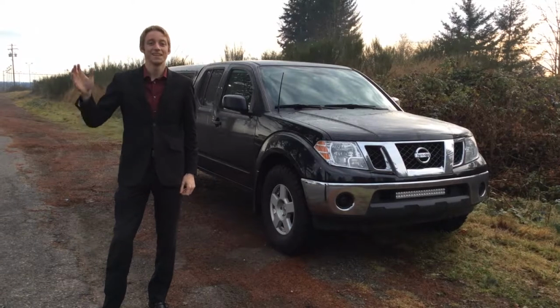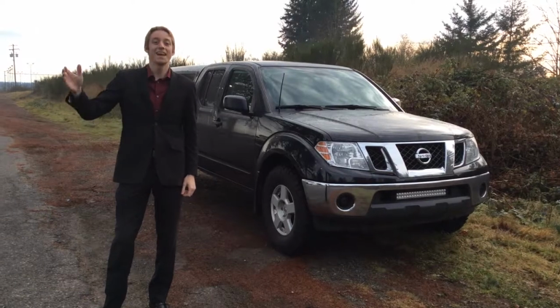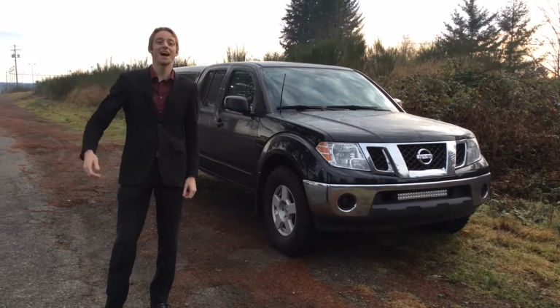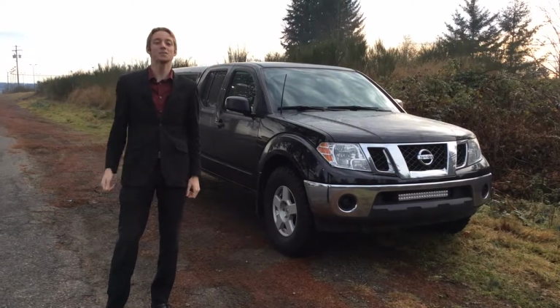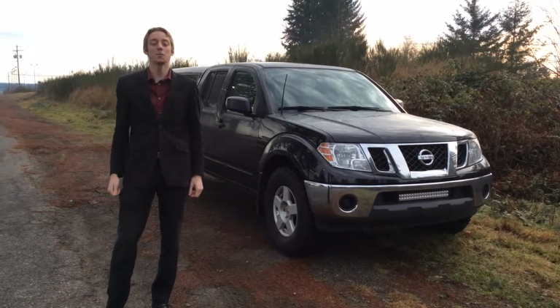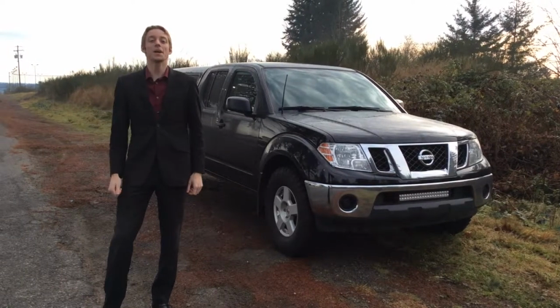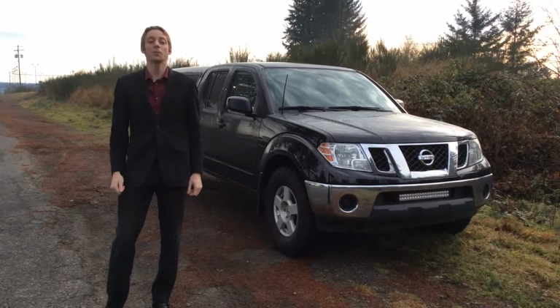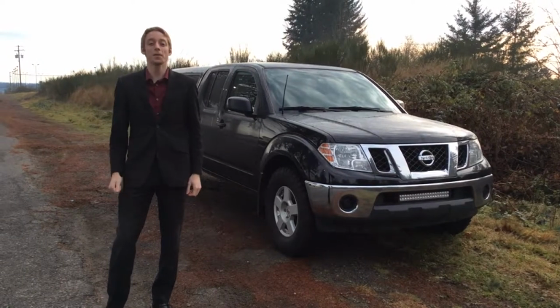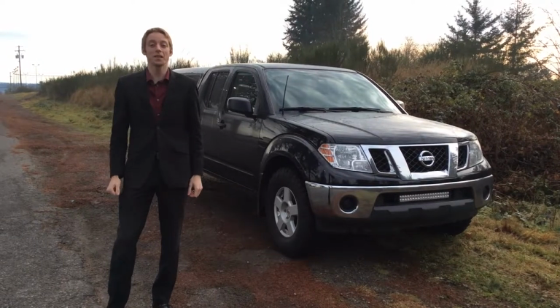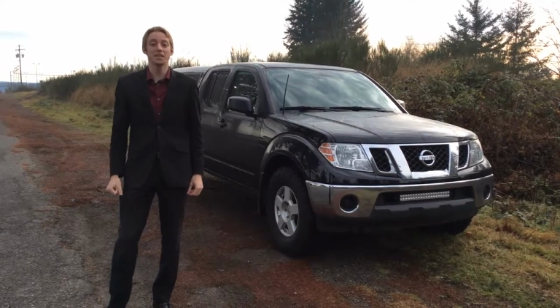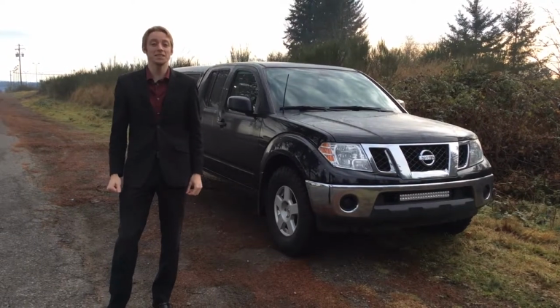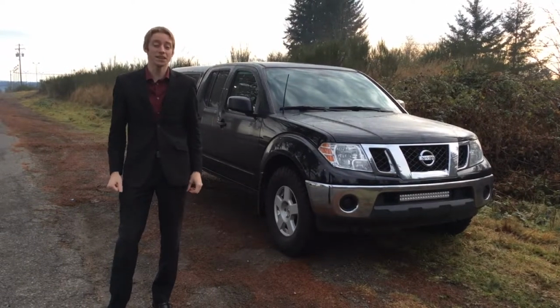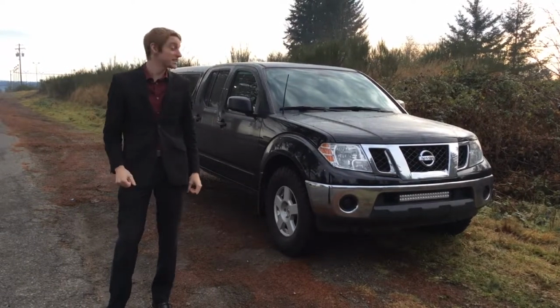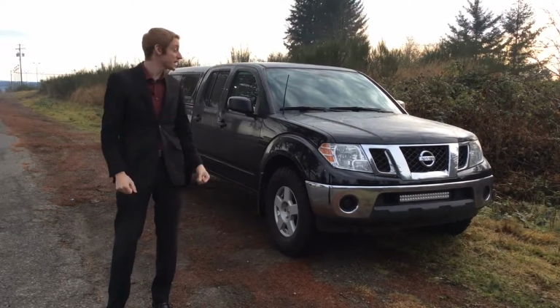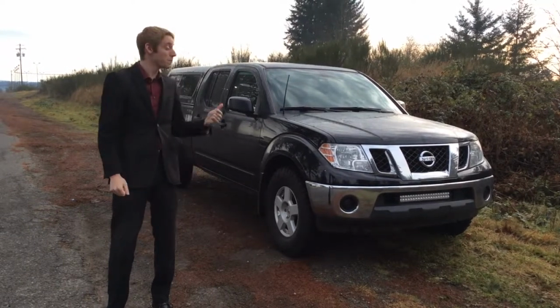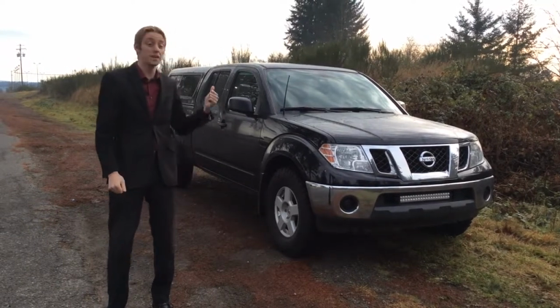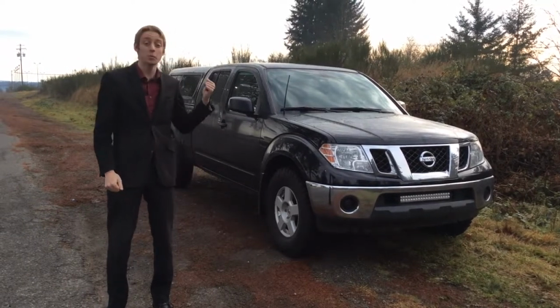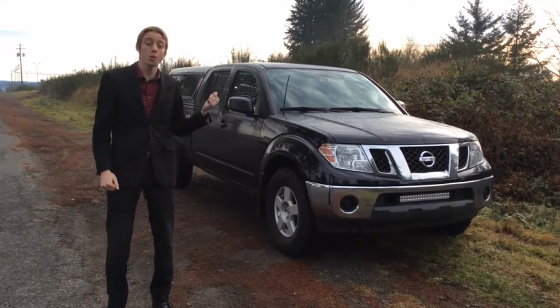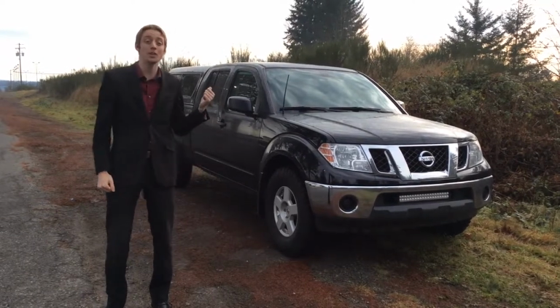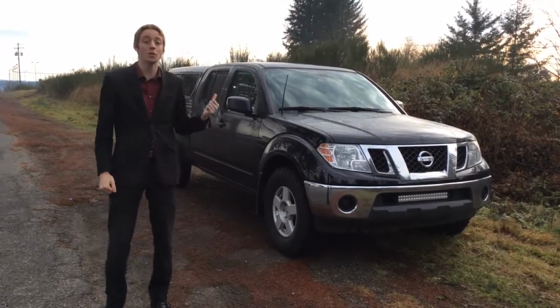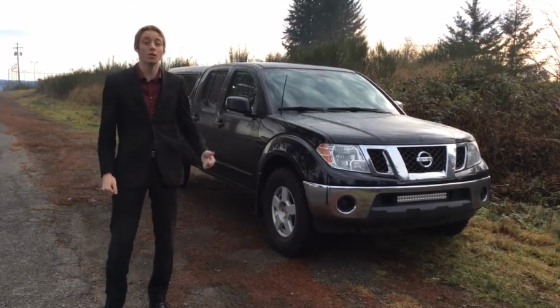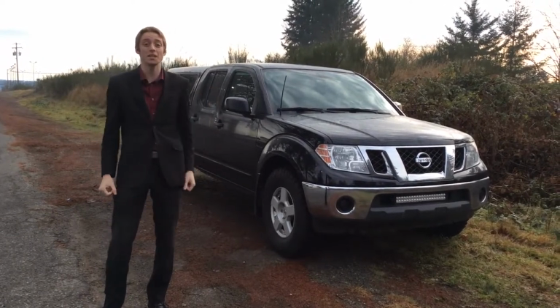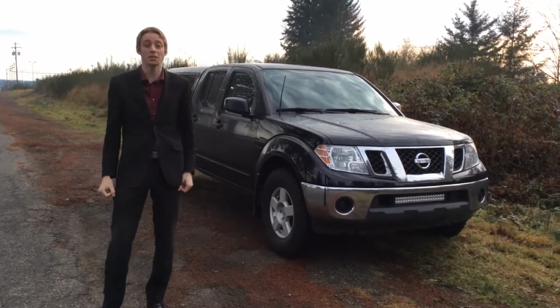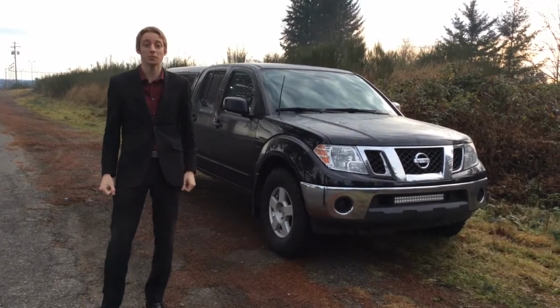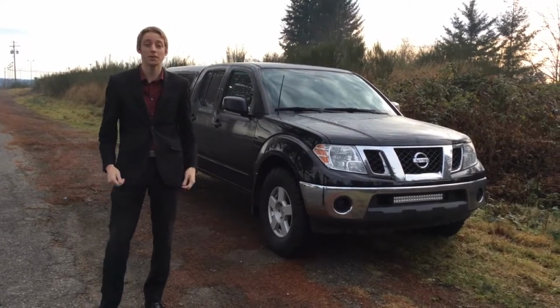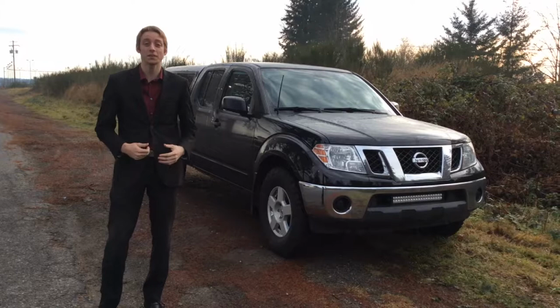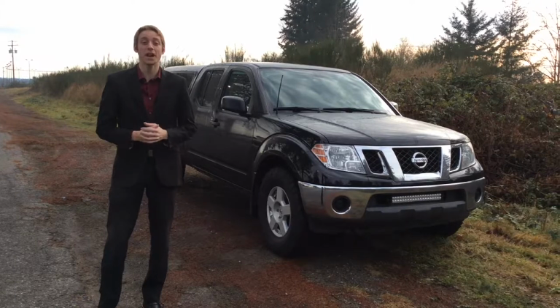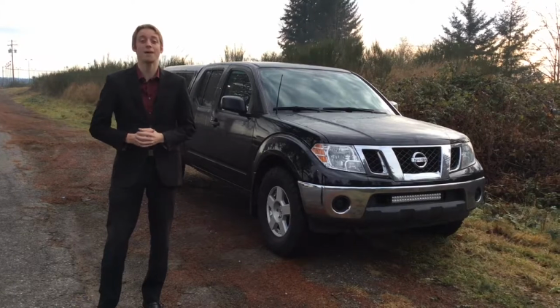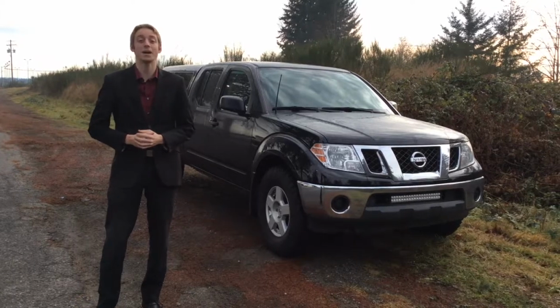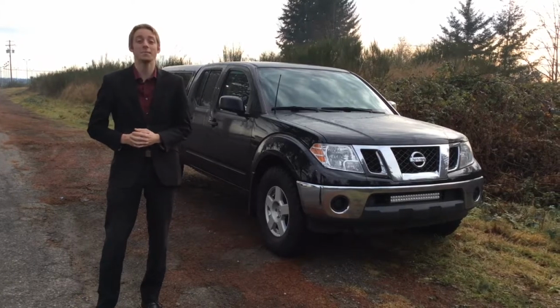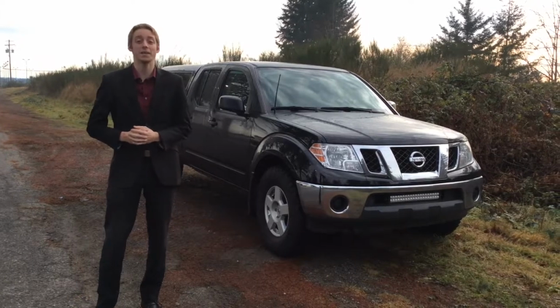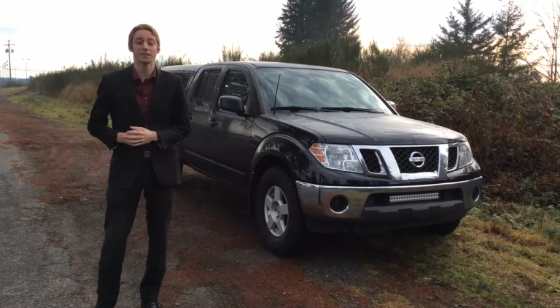Hey guys, Colton at North Island Nissan, this time with a 2012 Nissan Frontier that I have behind me here.